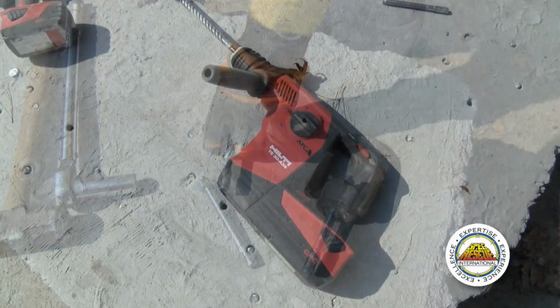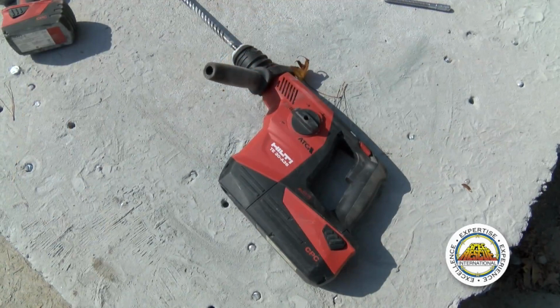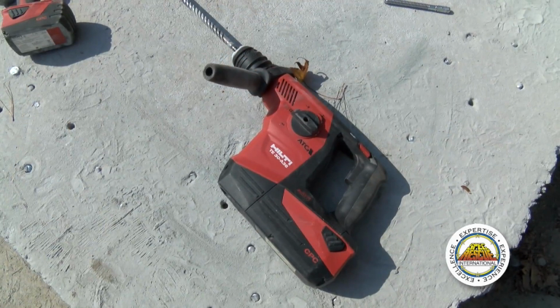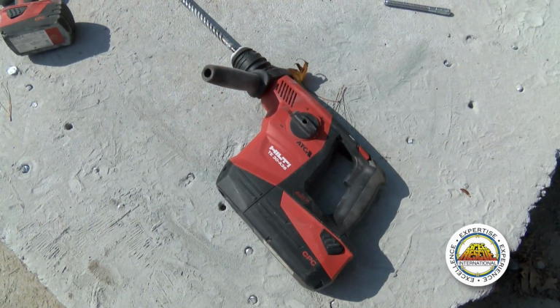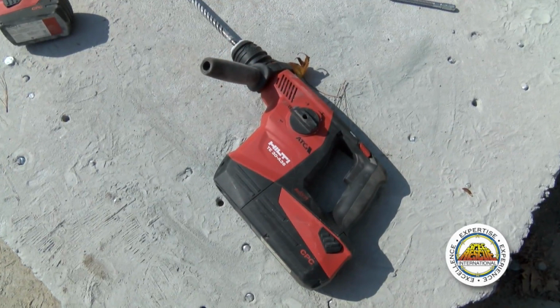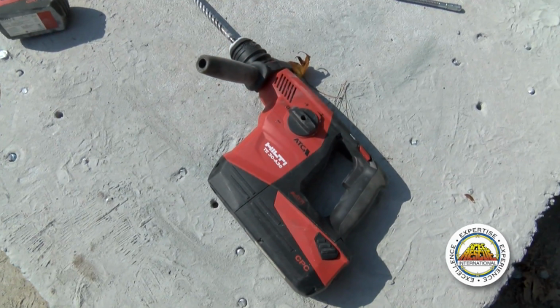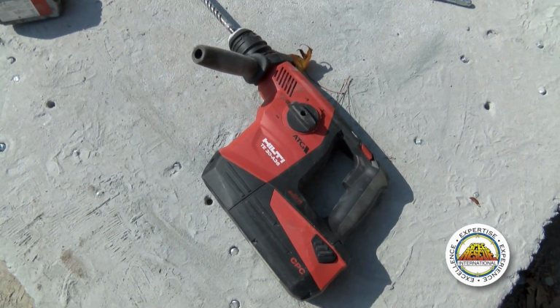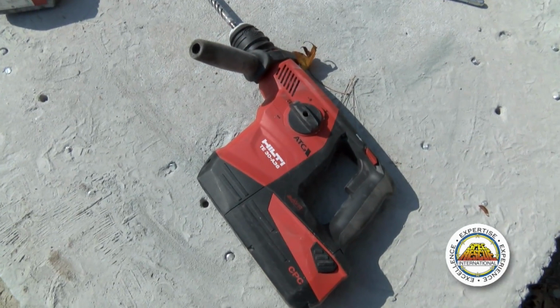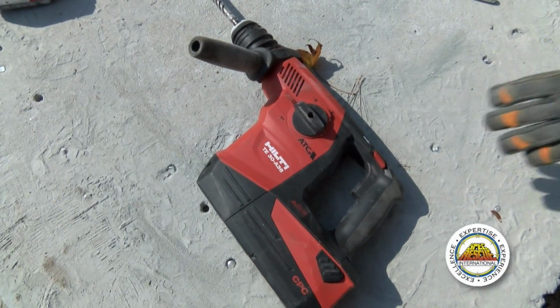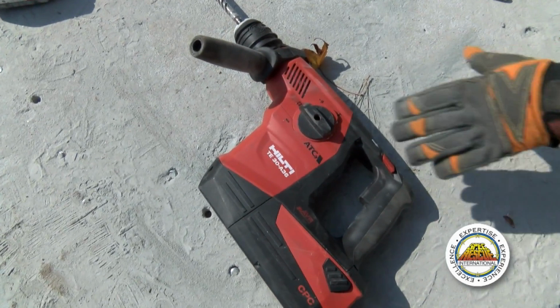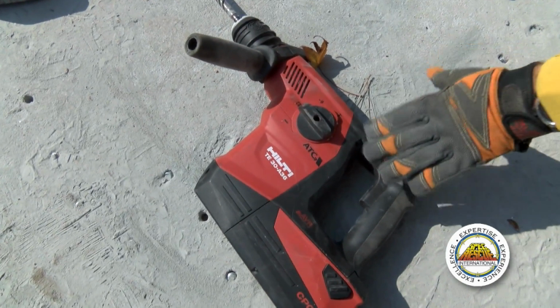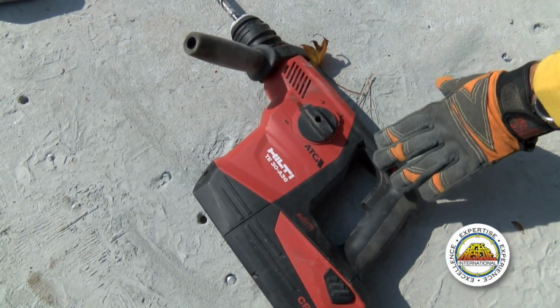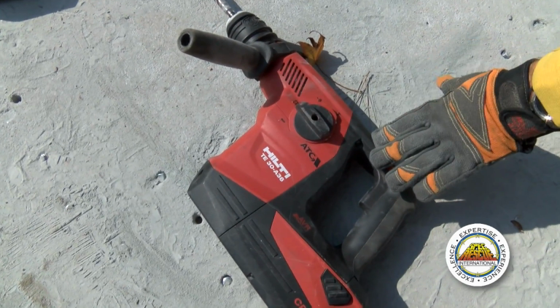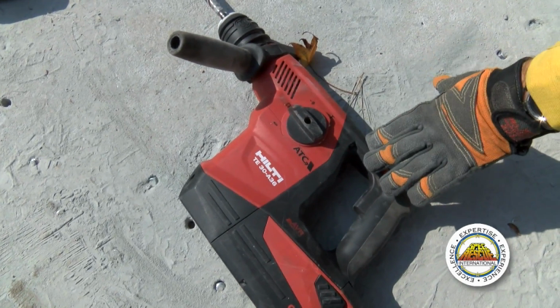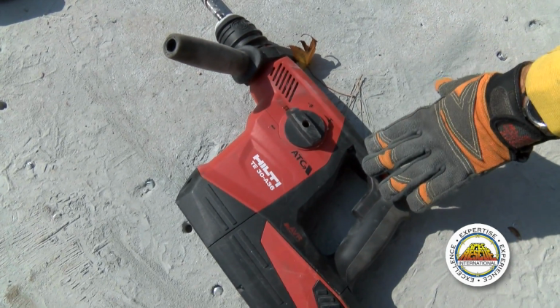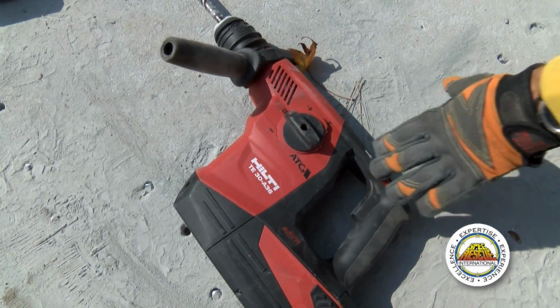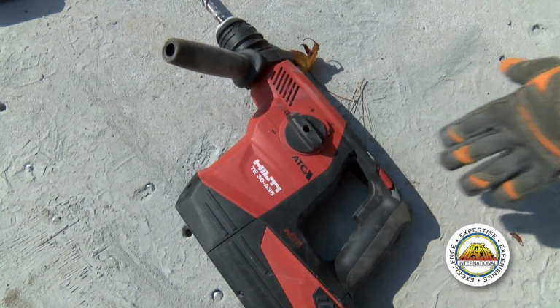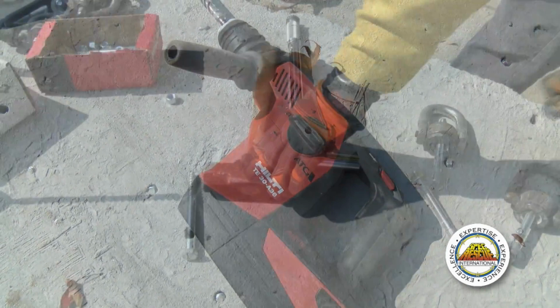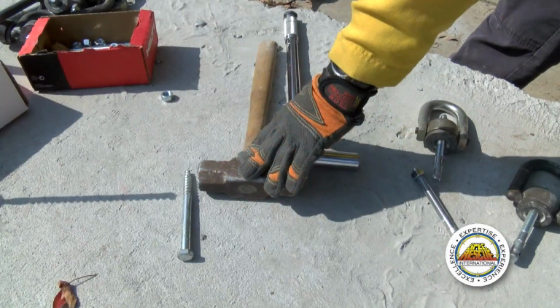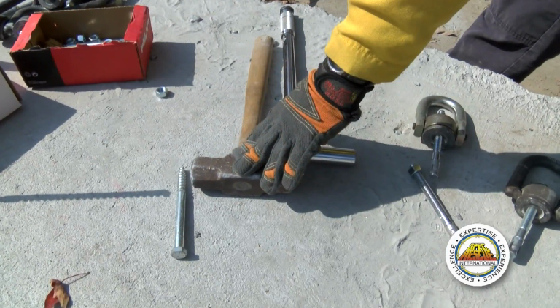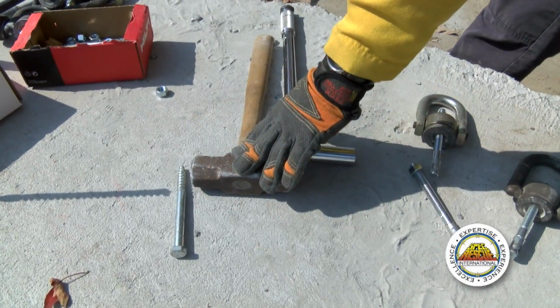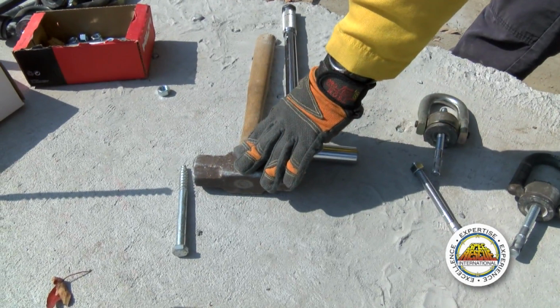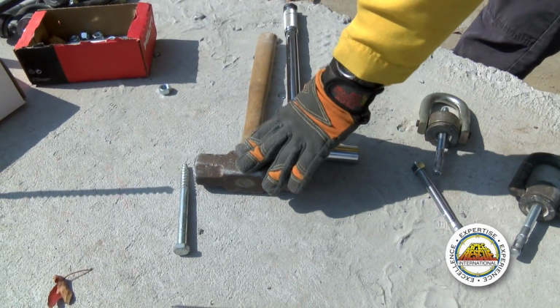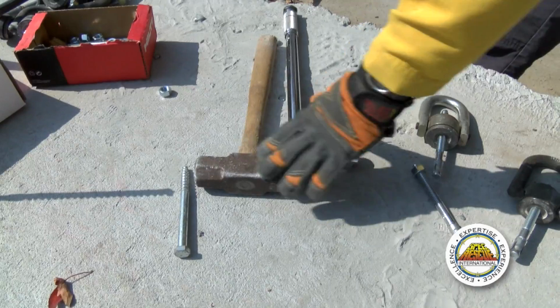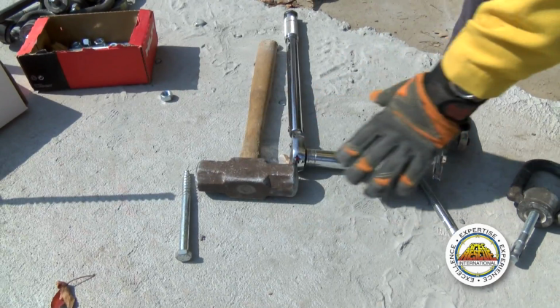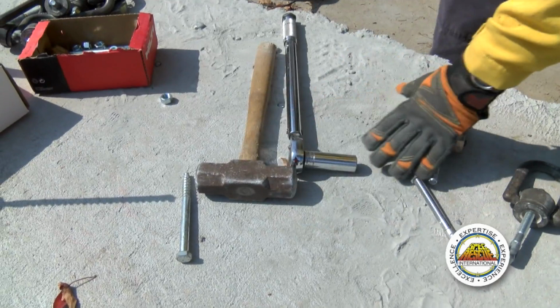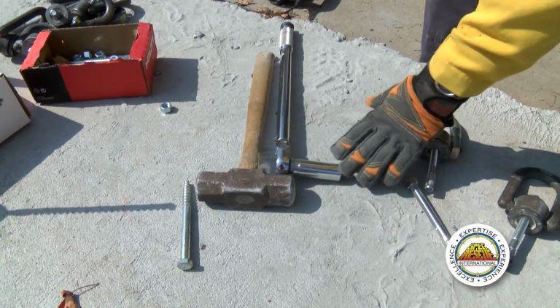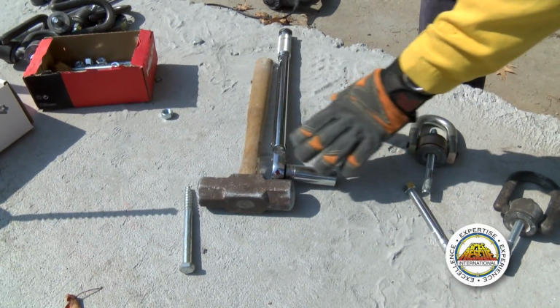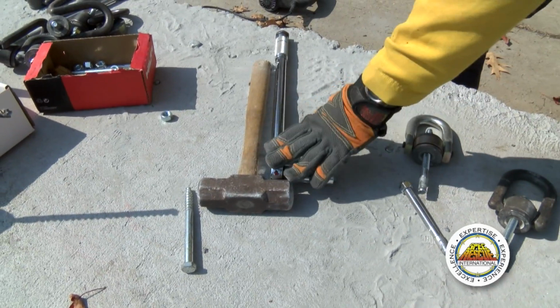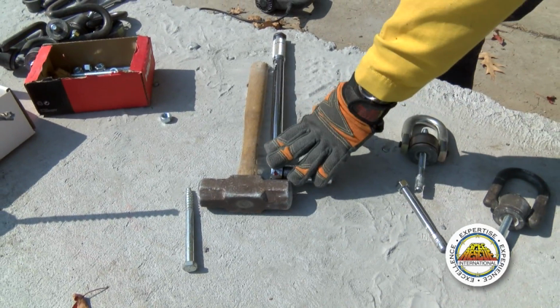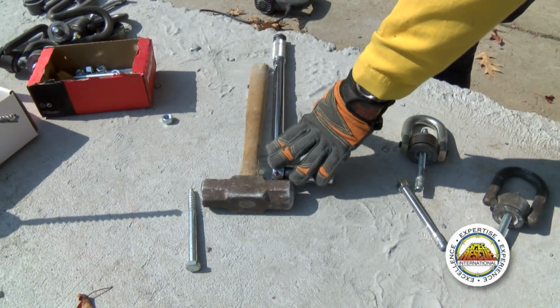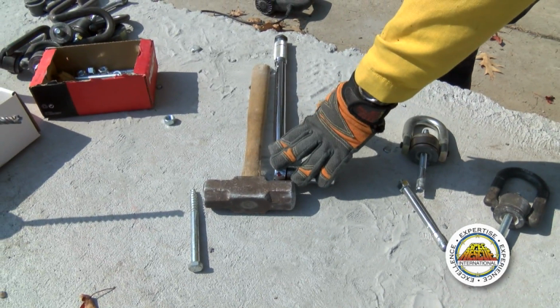For installation, we're going to use a rotary hammer, sledge hammer, and a torque wrench.